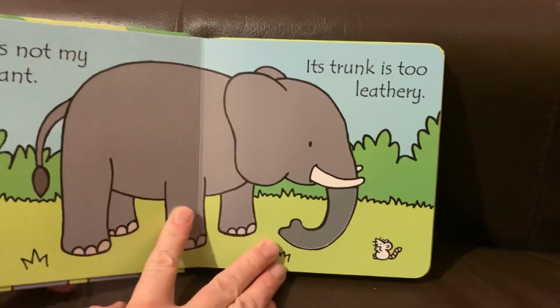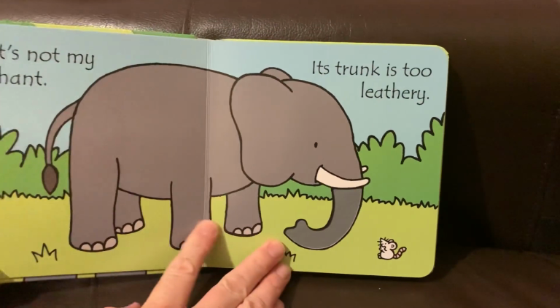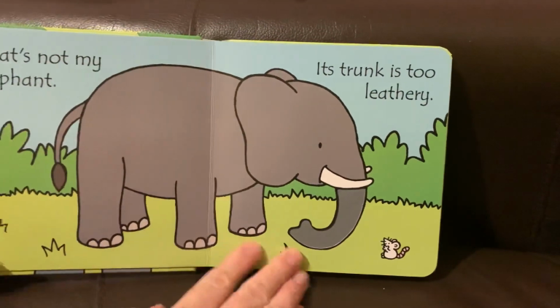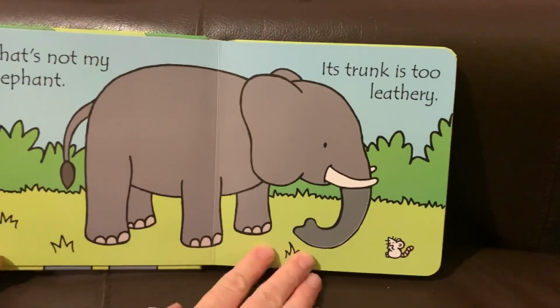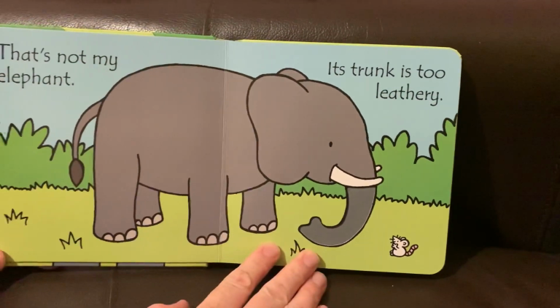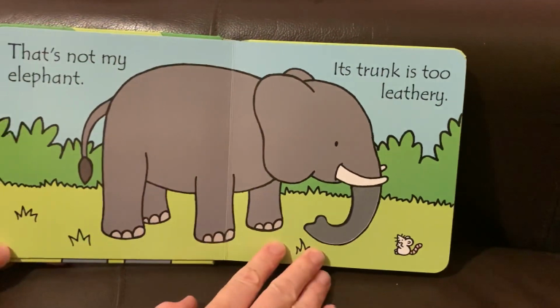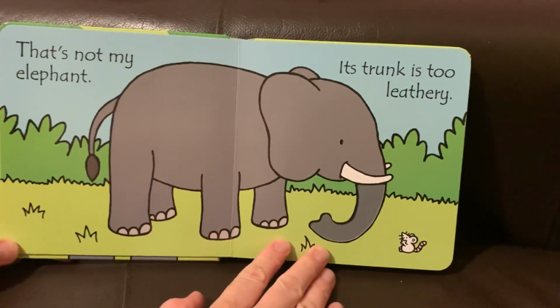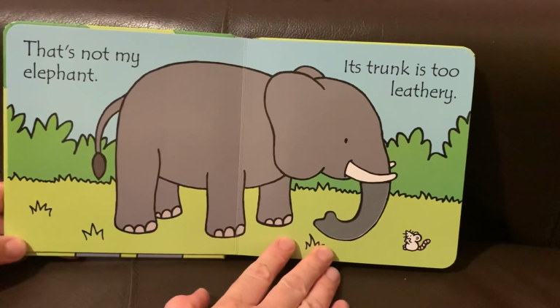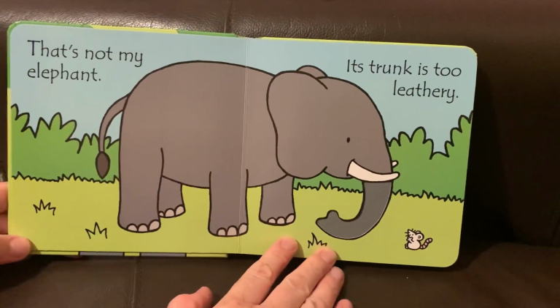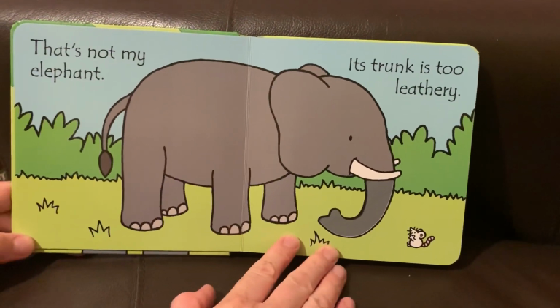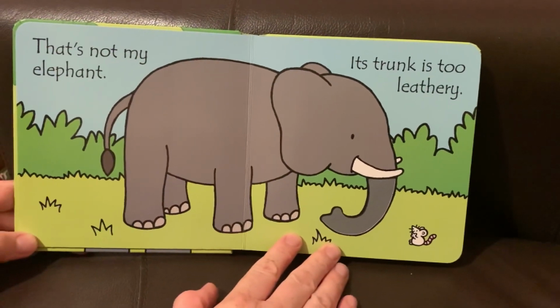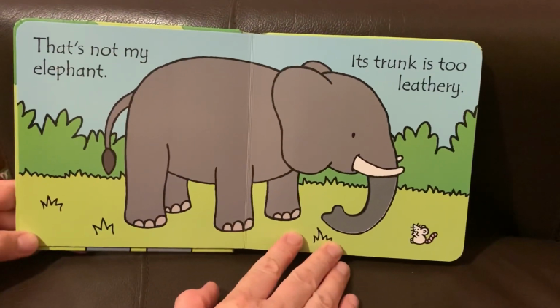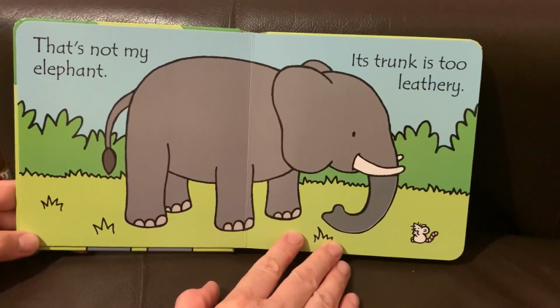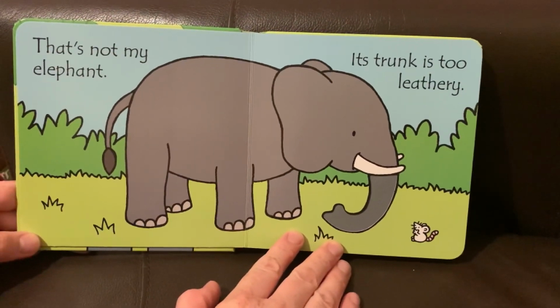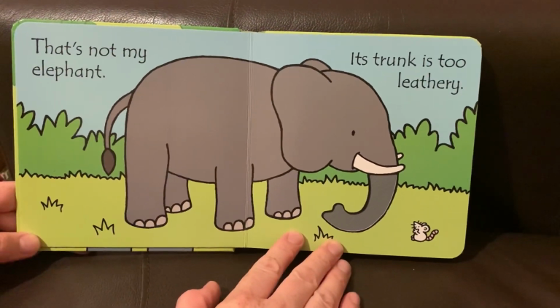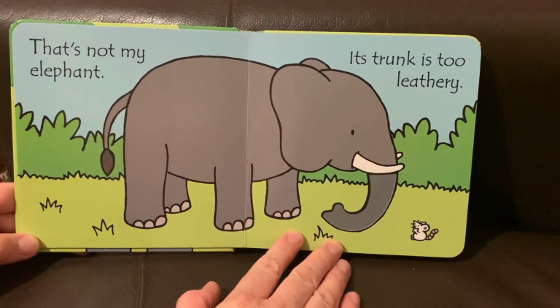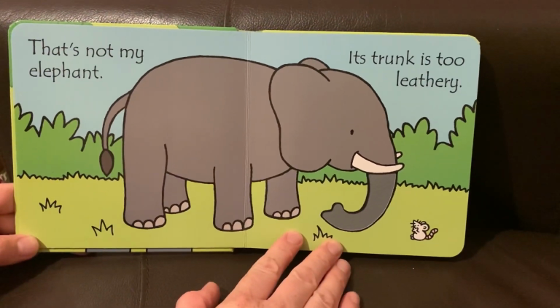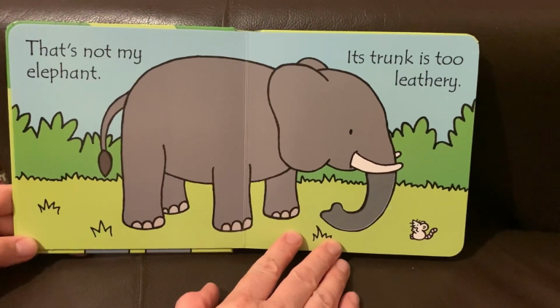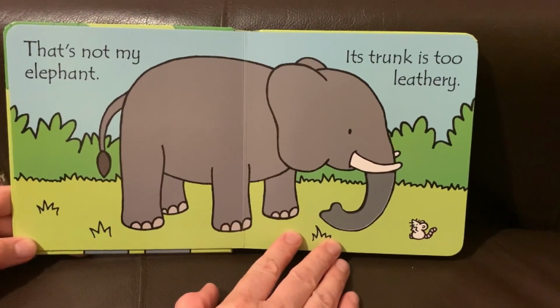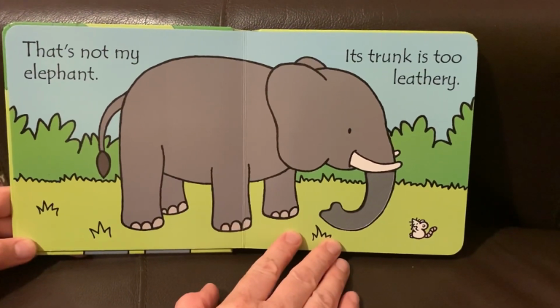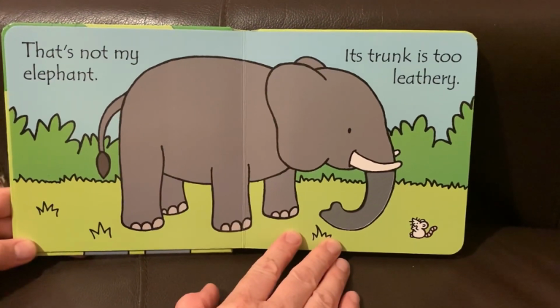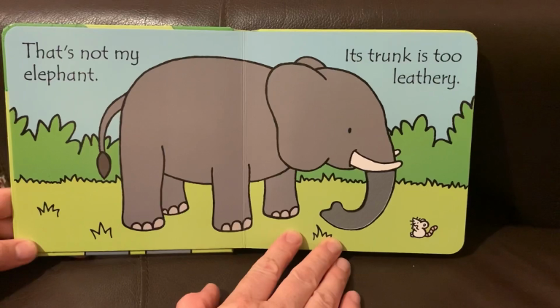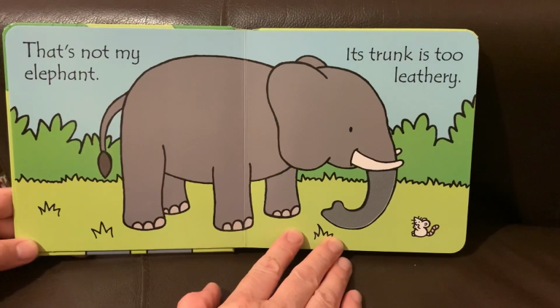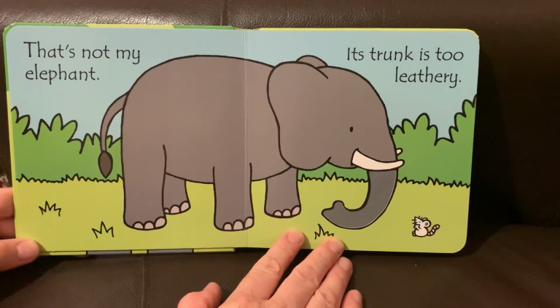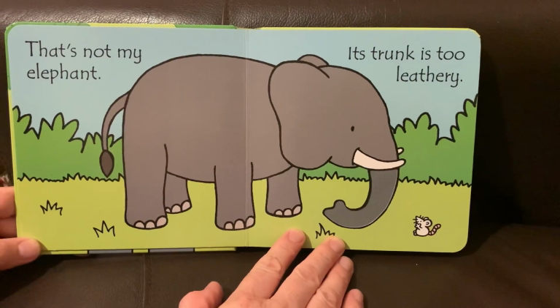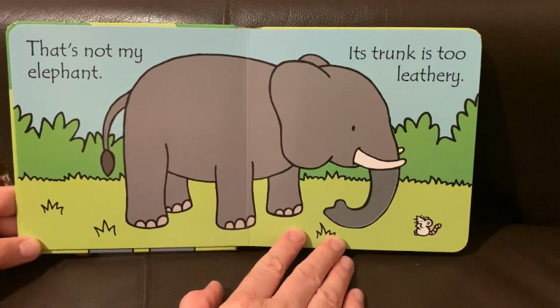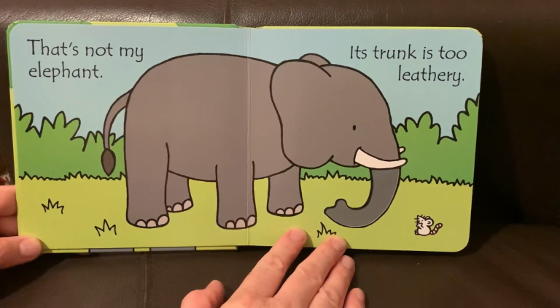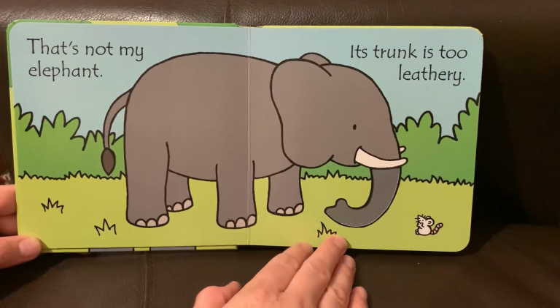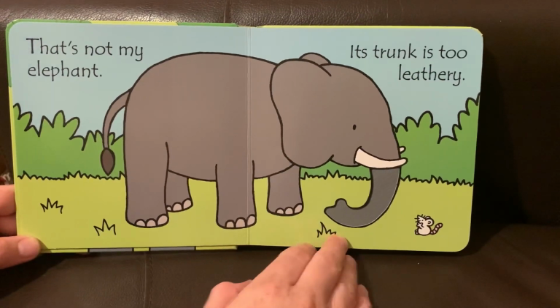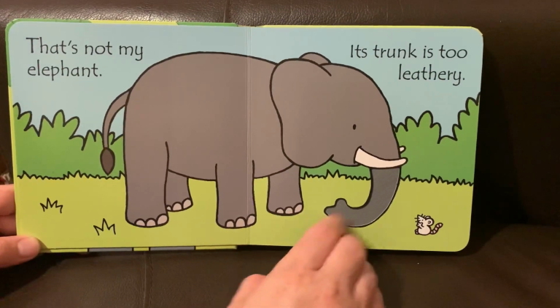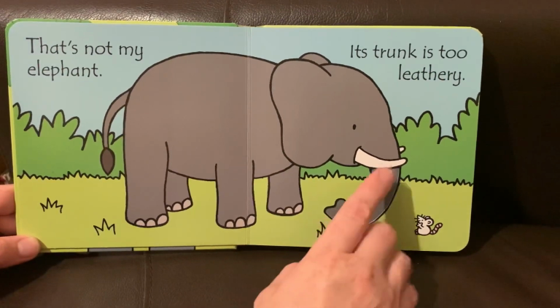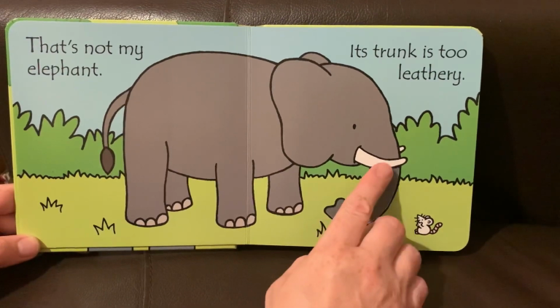That's not my elephant. Its trunk is too leathery.